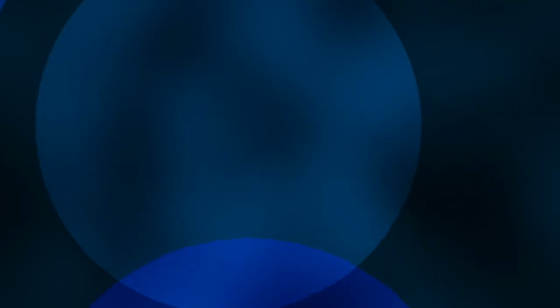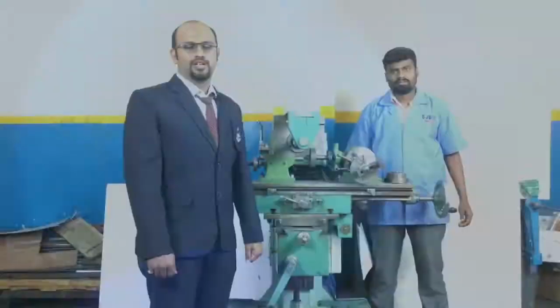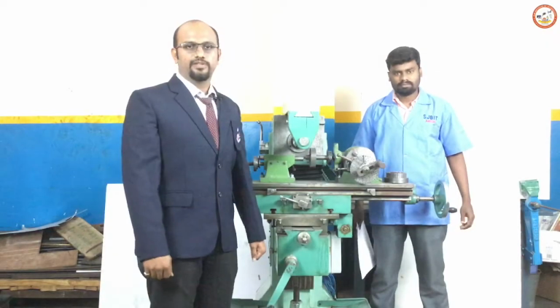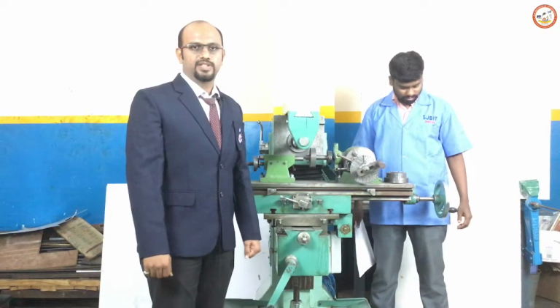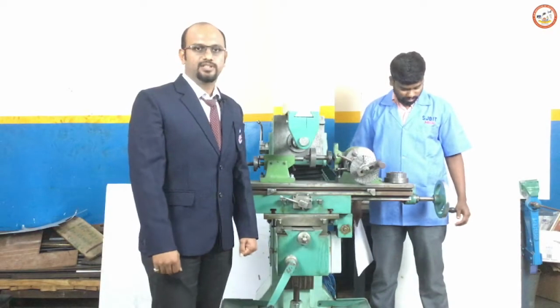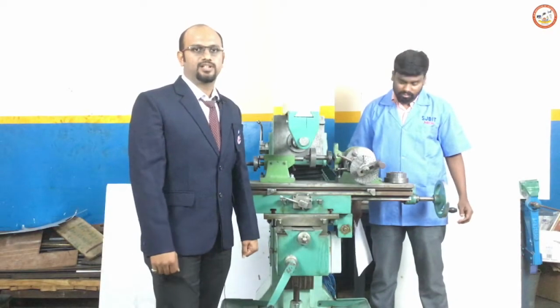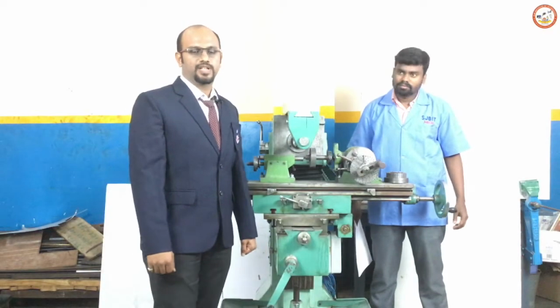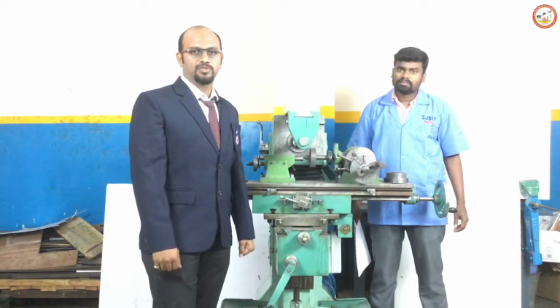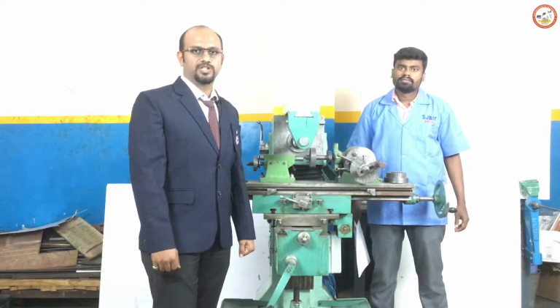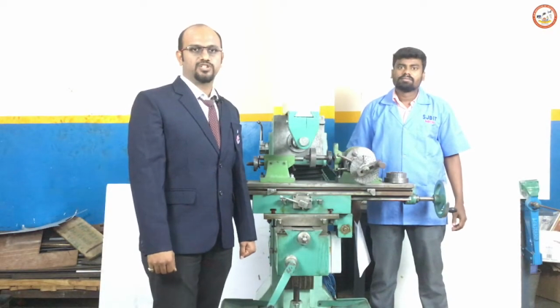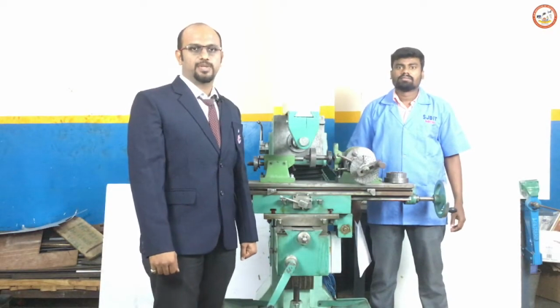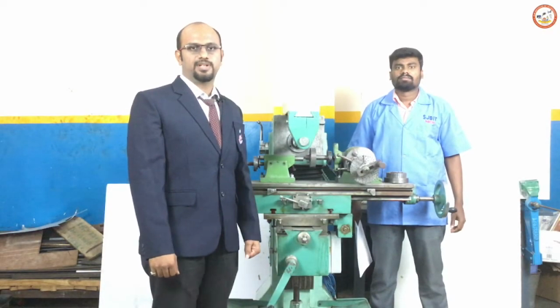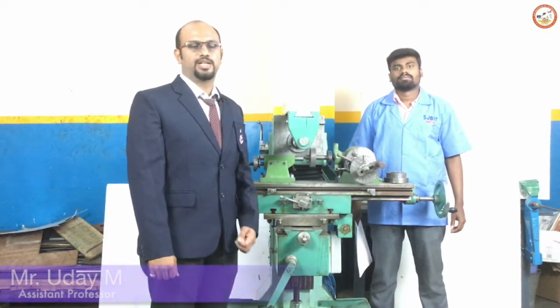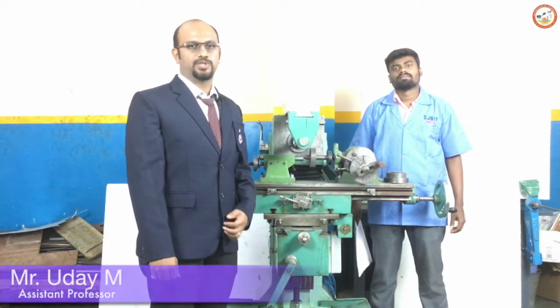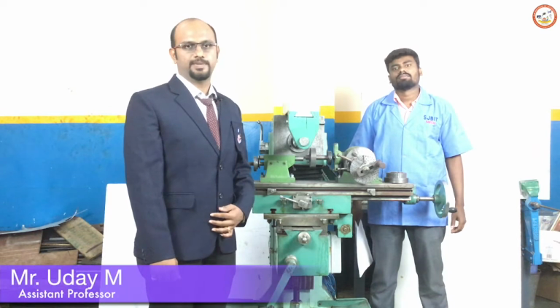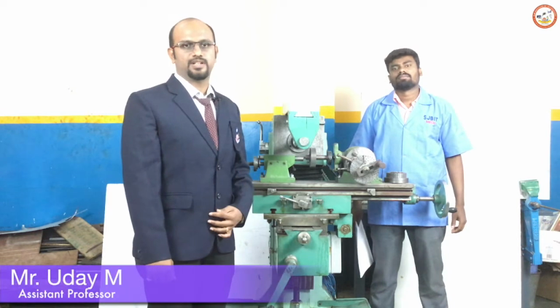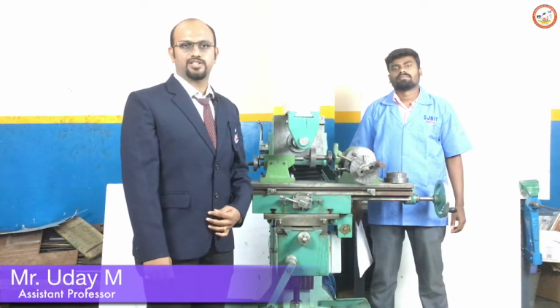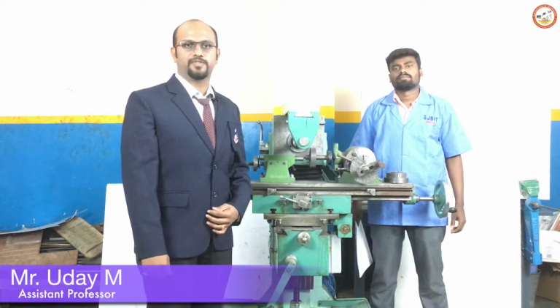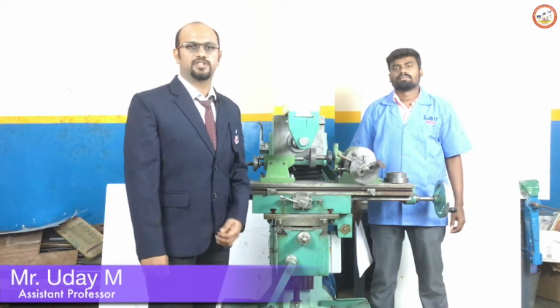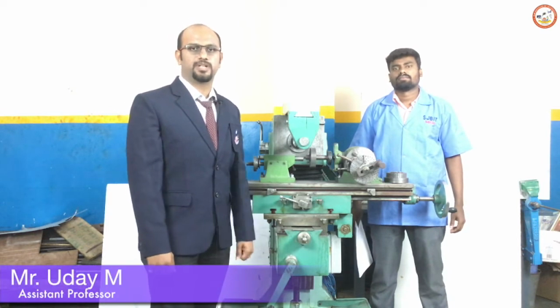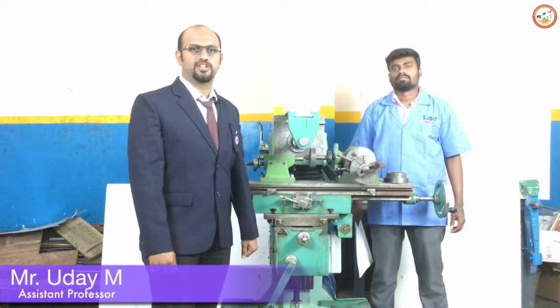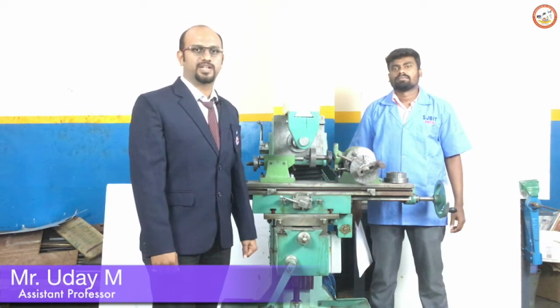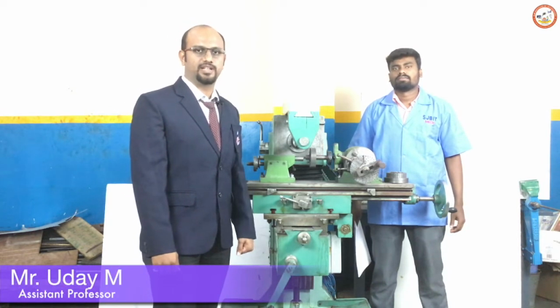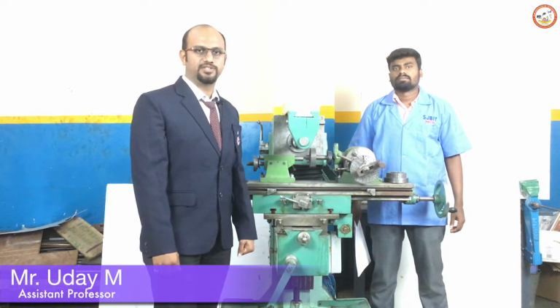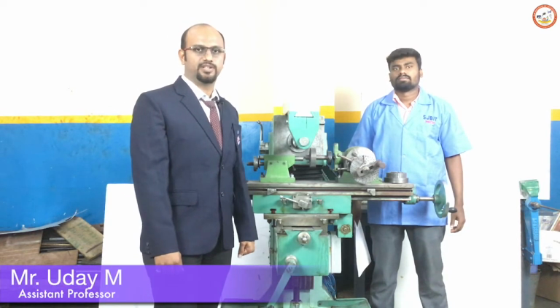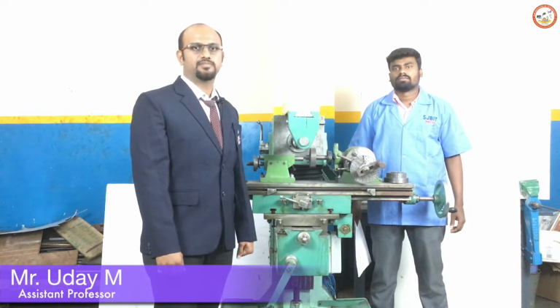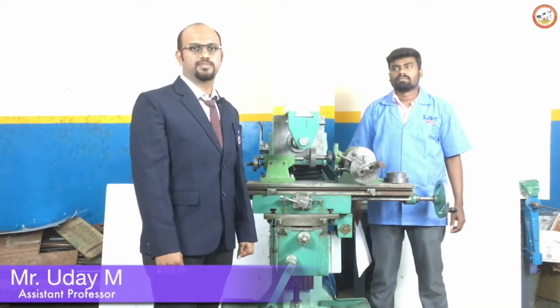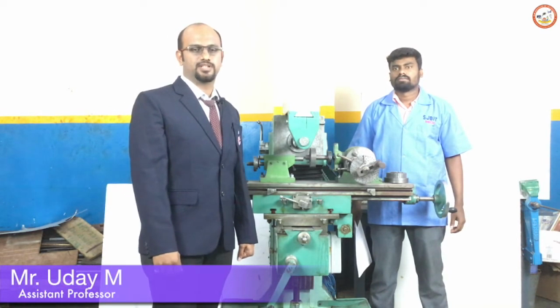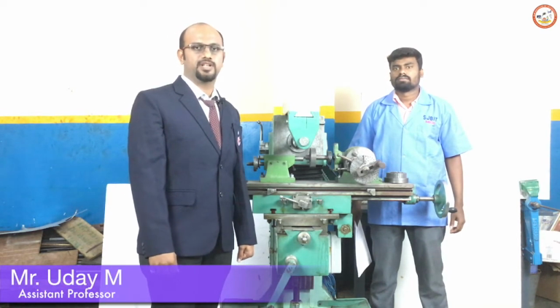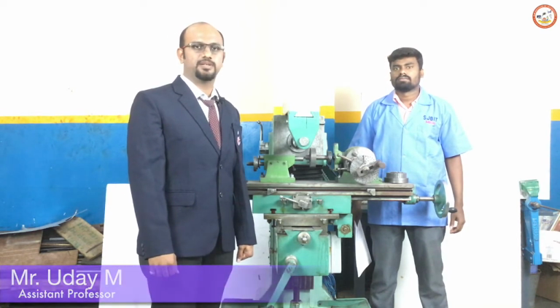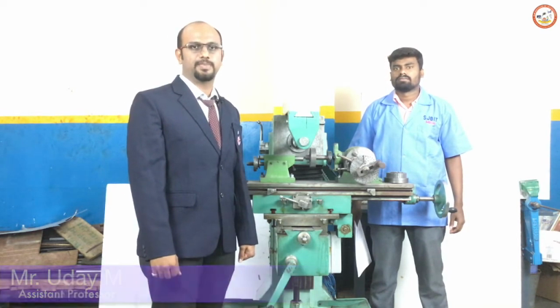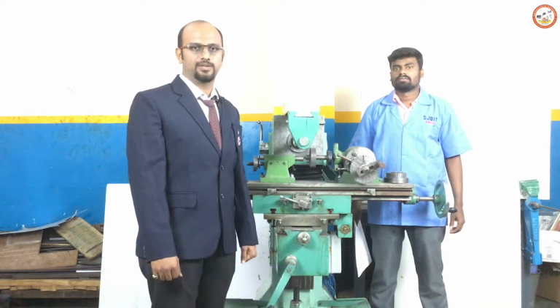Hello everyone, welcome to the machine shop lab. I am Uday, Assistant Professor, Department of Mechanical Engineering, HBIT, Bangalore.